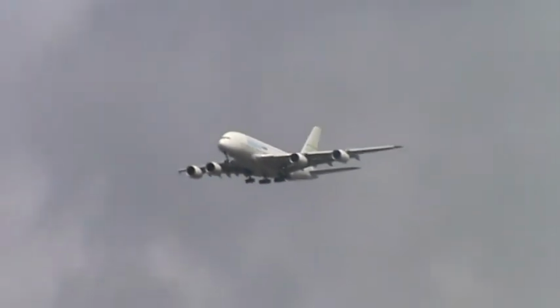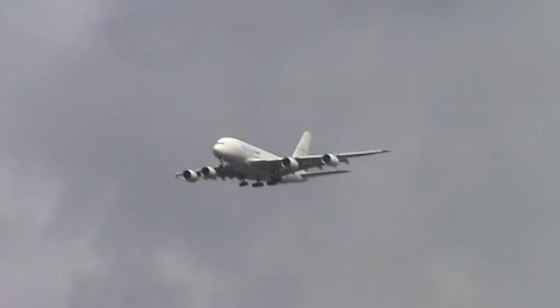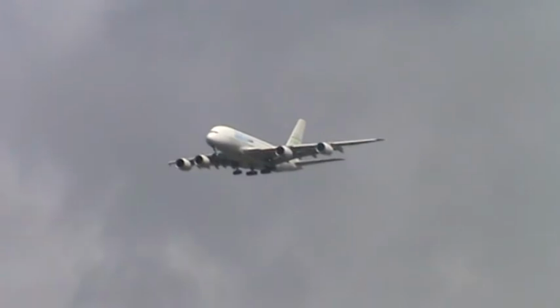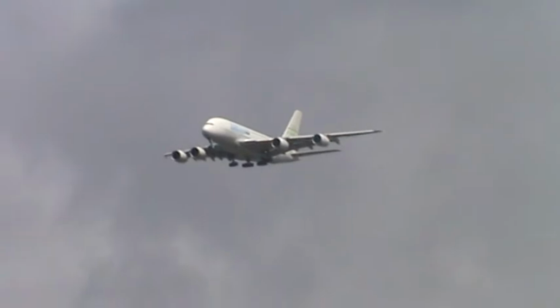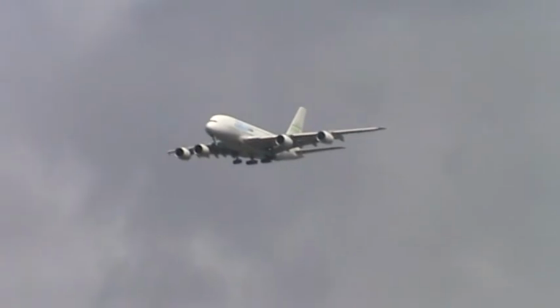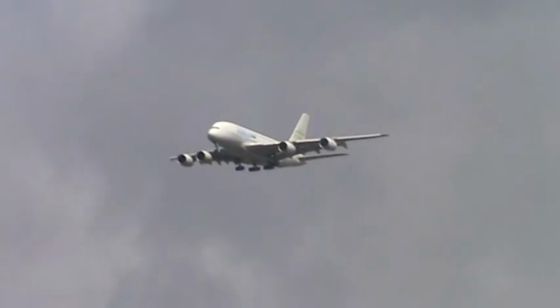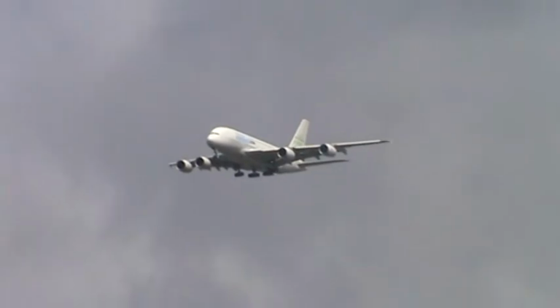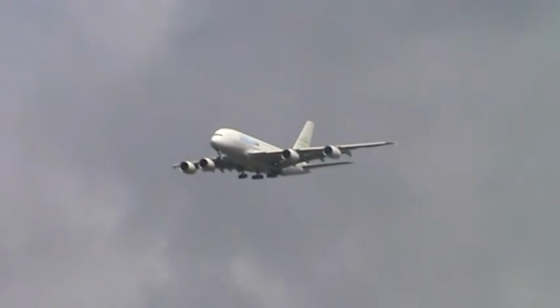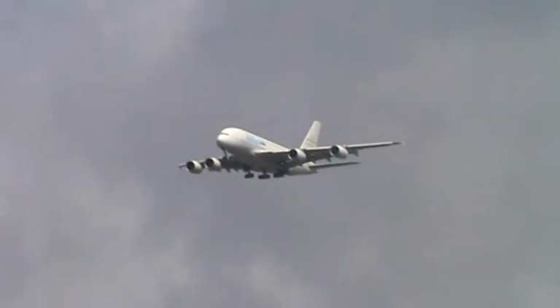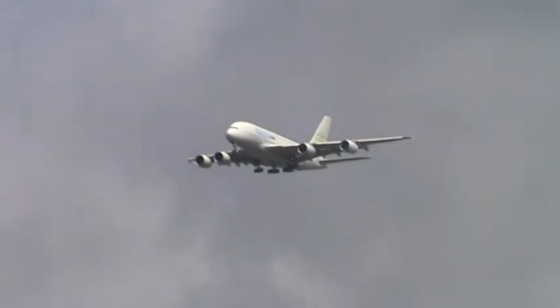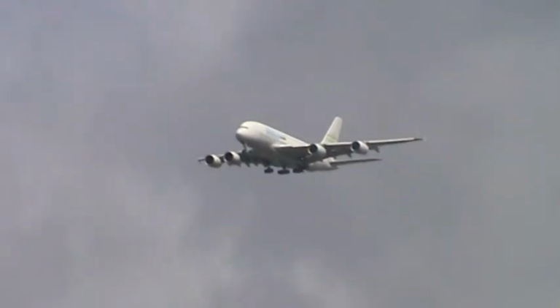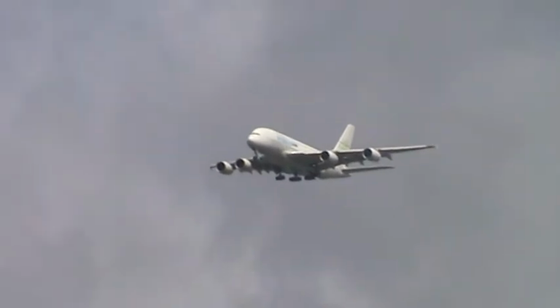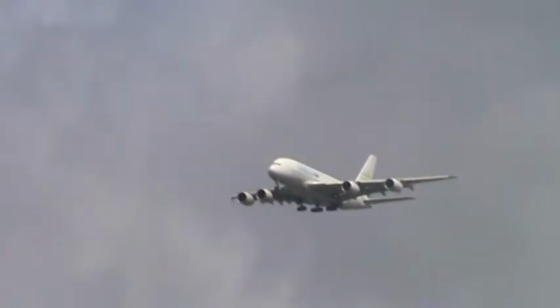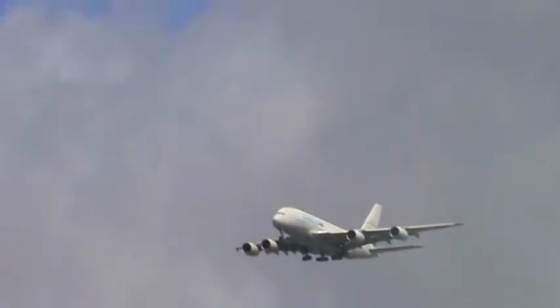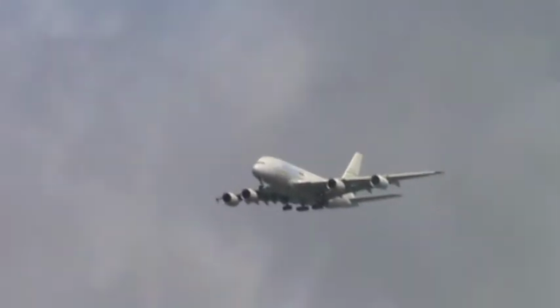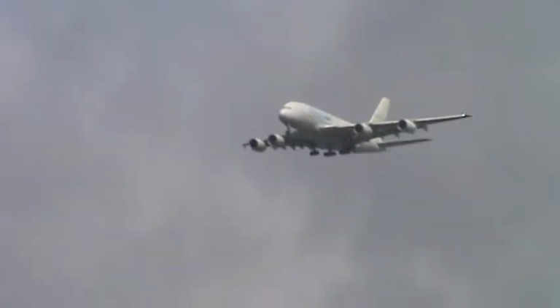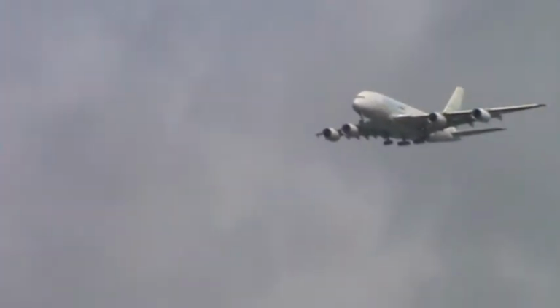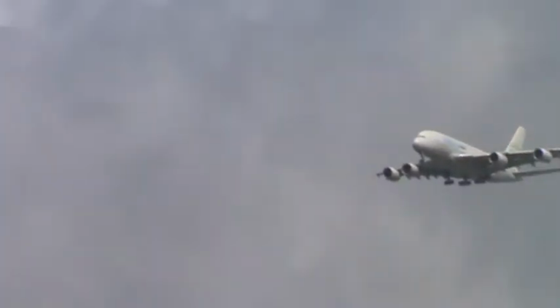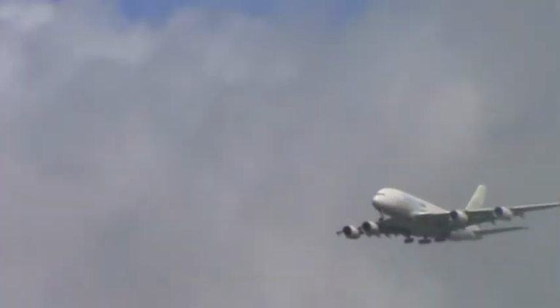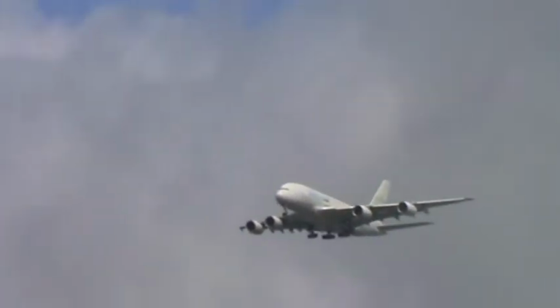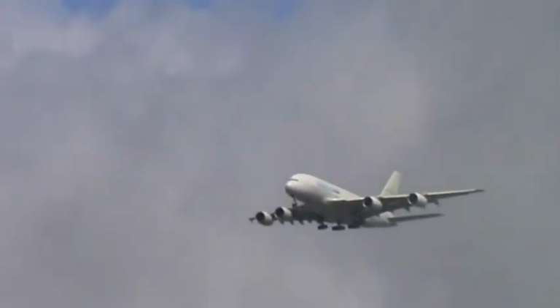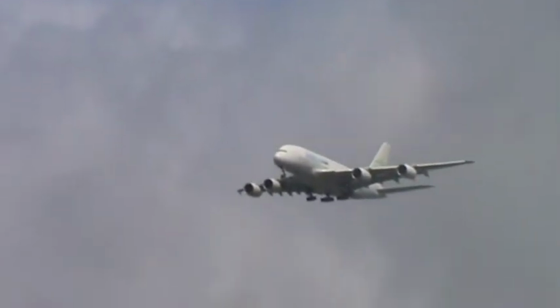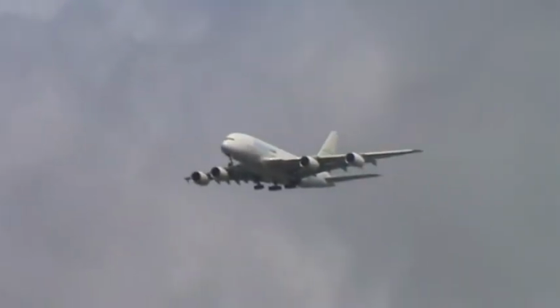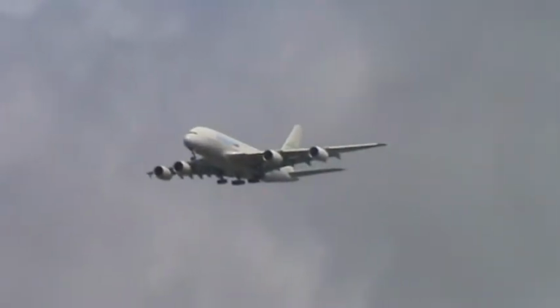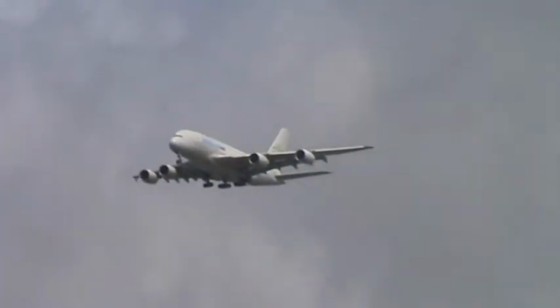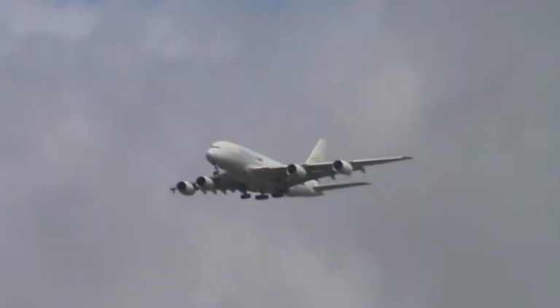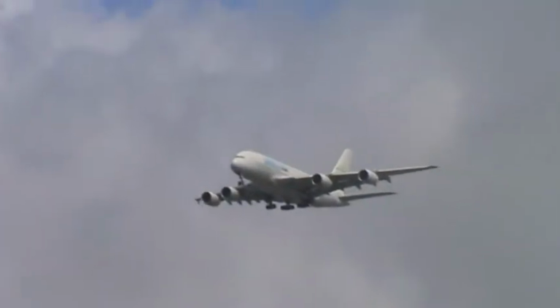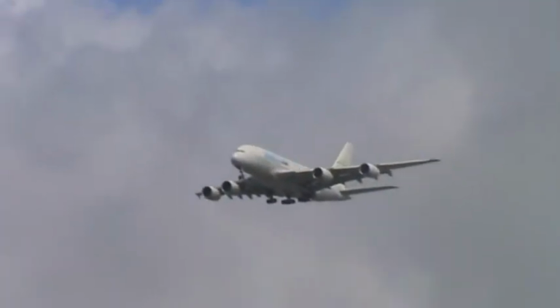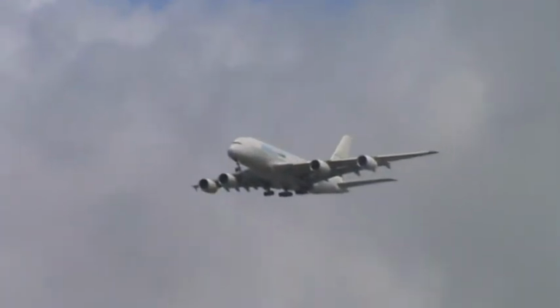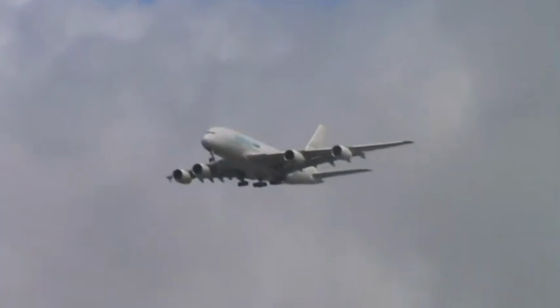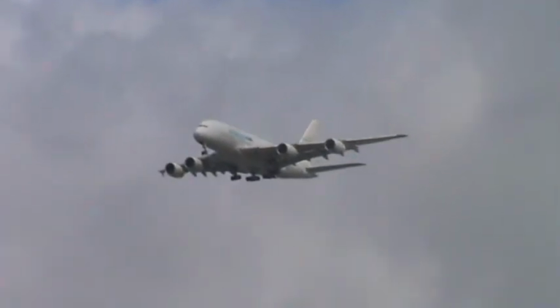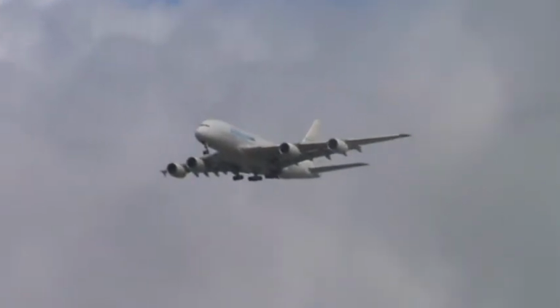Ladies and gentlemen, boys and girls, it's my pleasure to bring you the Airbus A380.